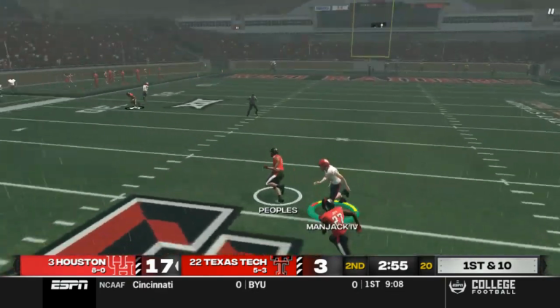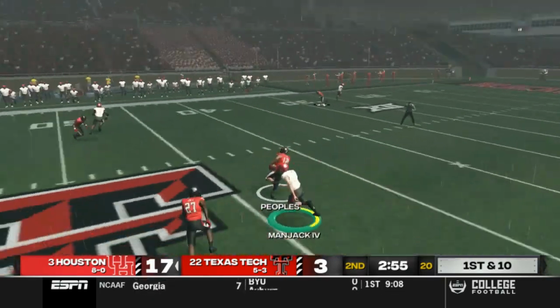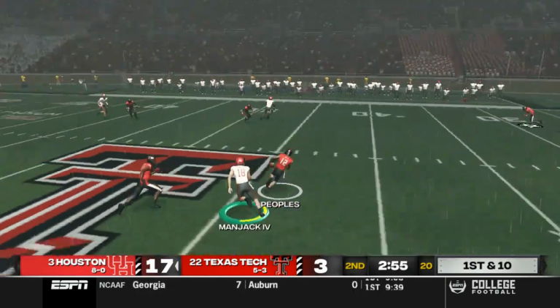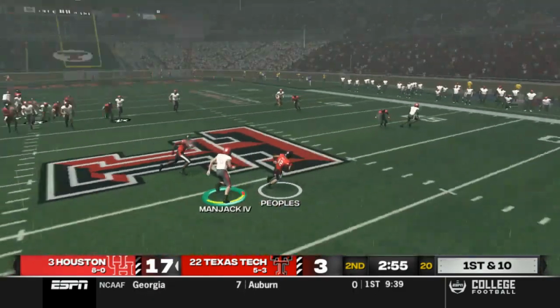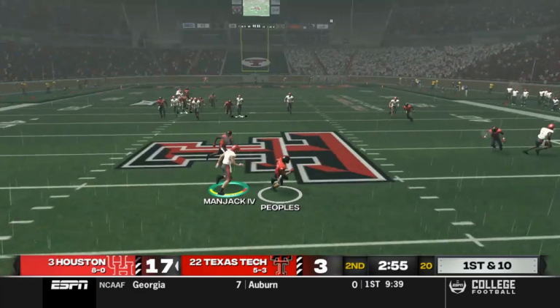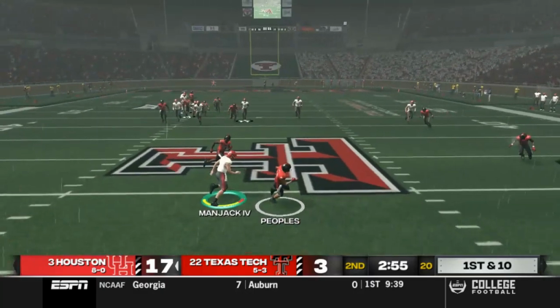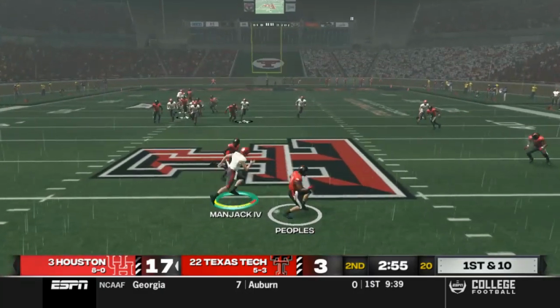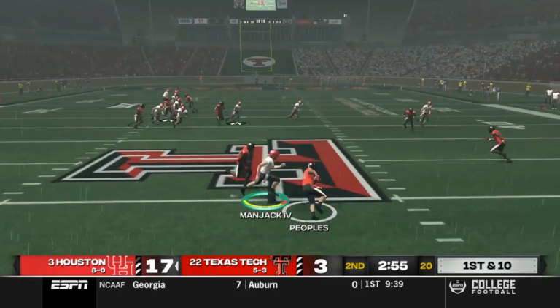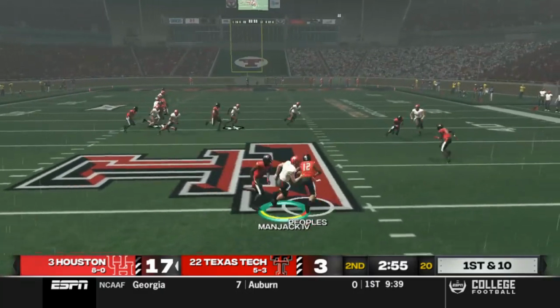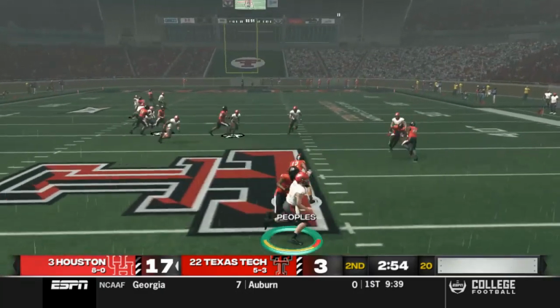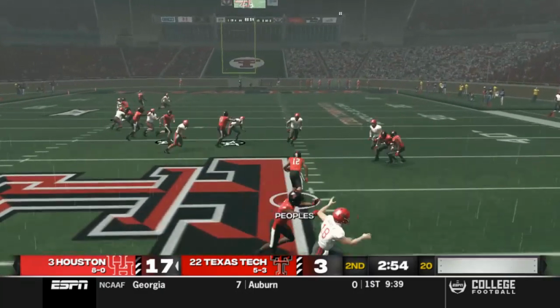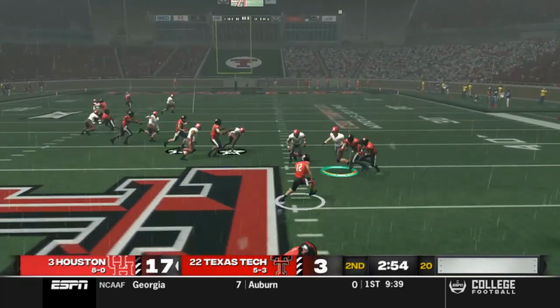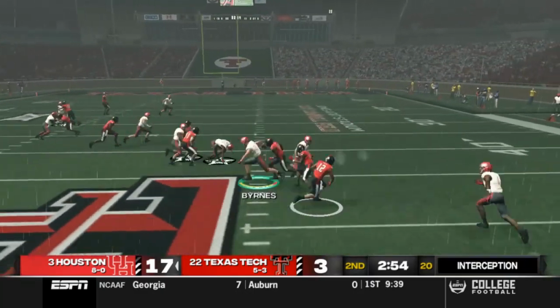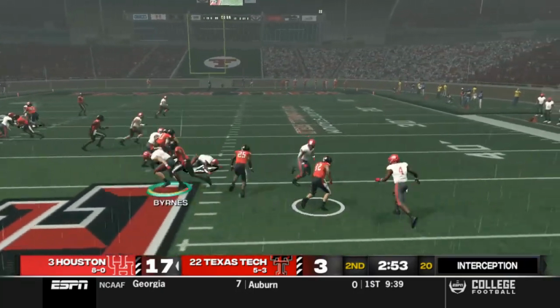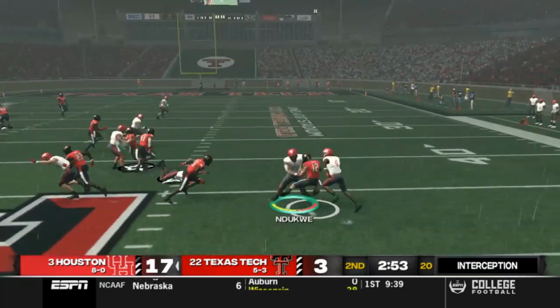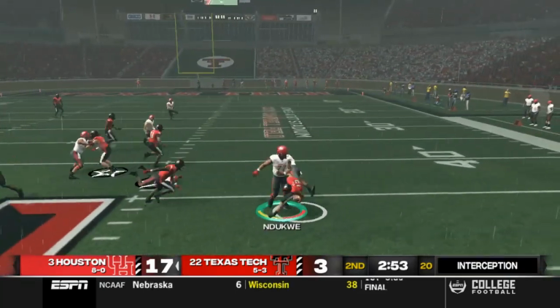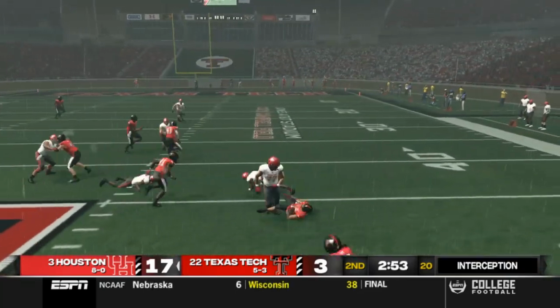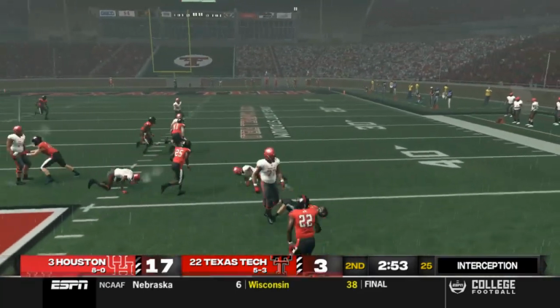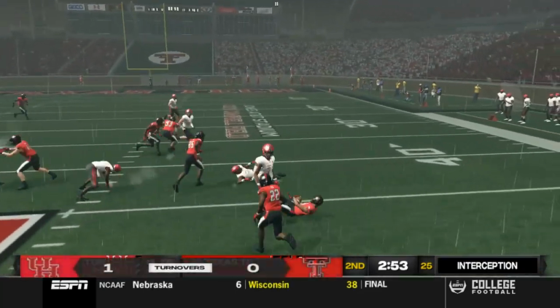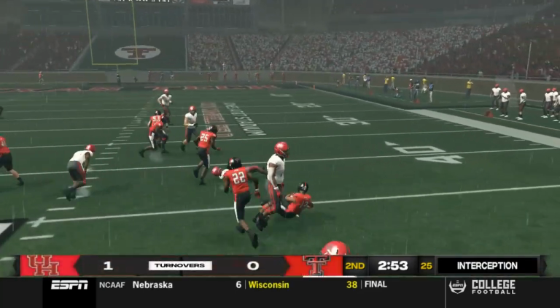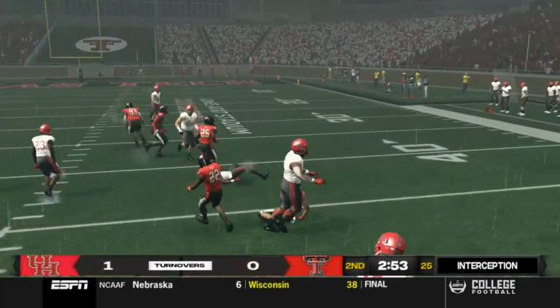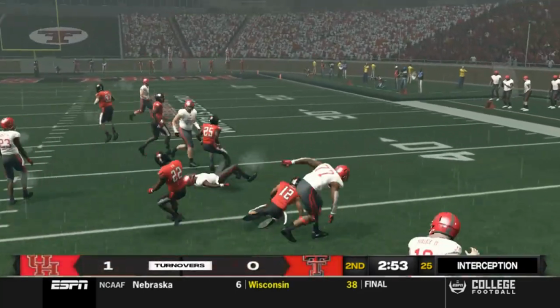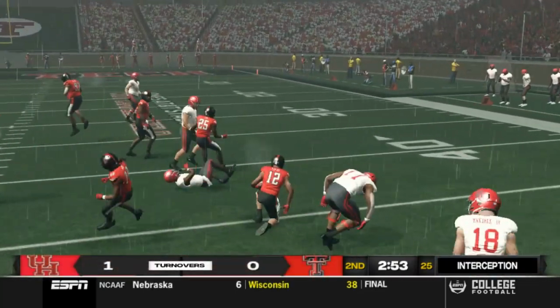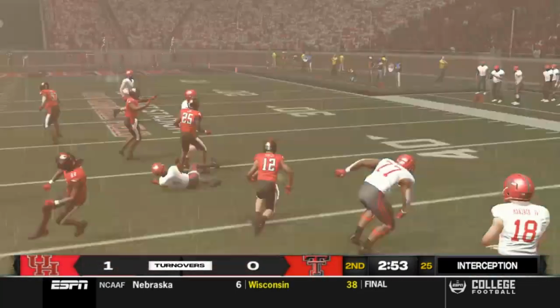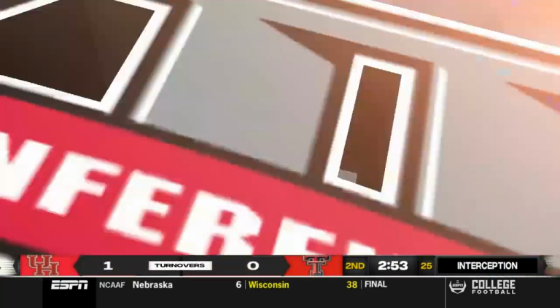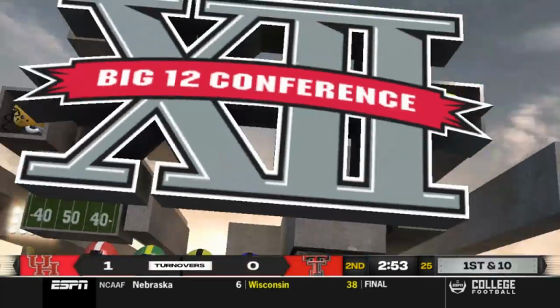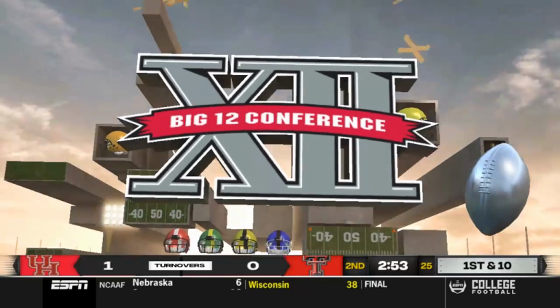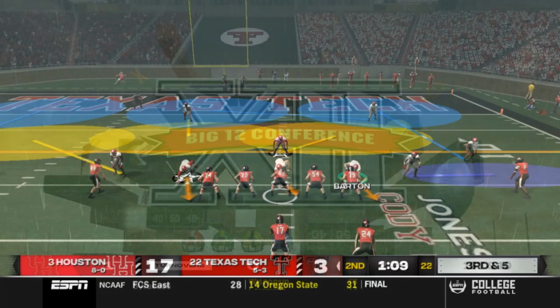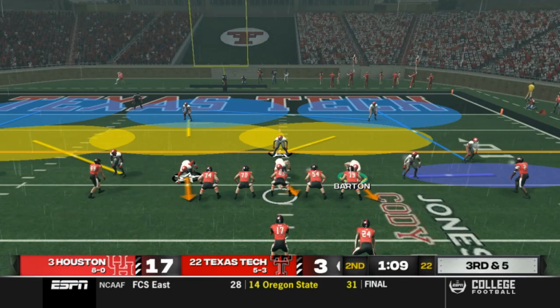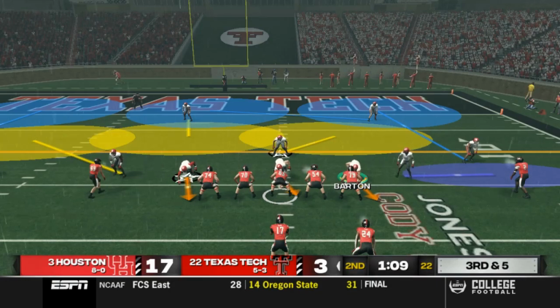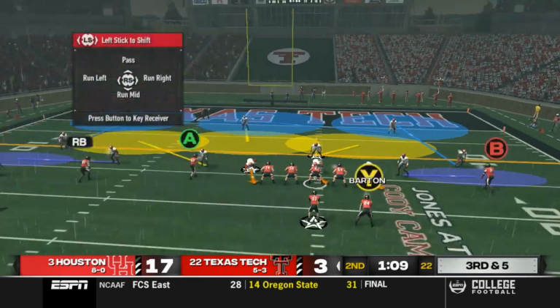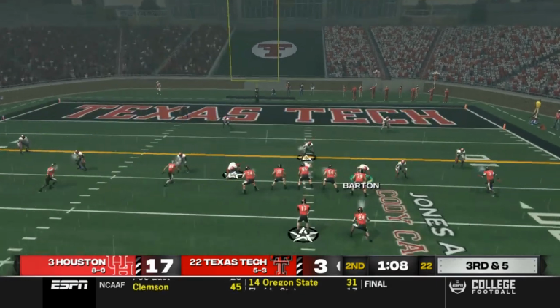He underthrows that one — might have let it slip out of his hand a little bit from the rain. But that's going to be an interception. Texas Tech takes control.